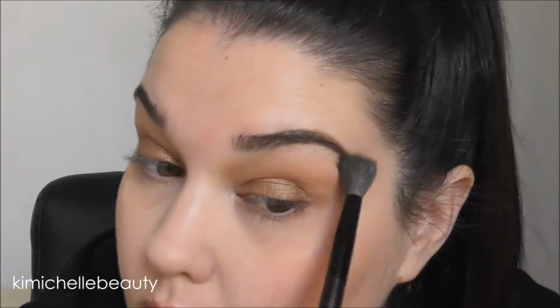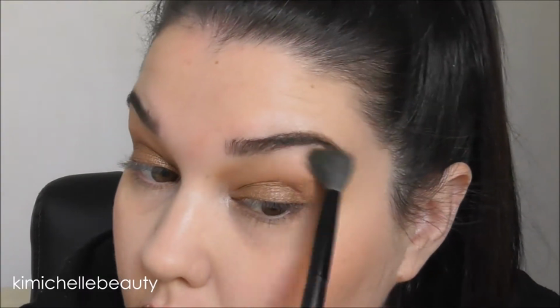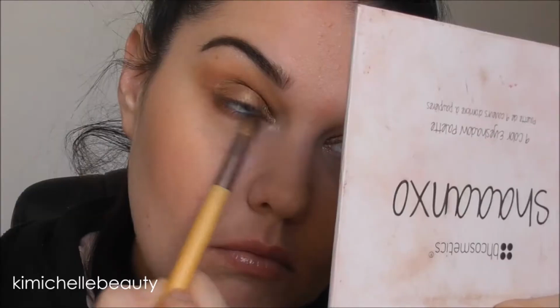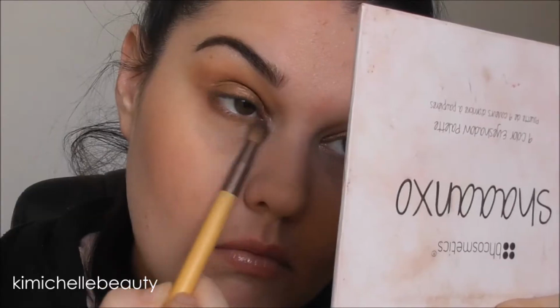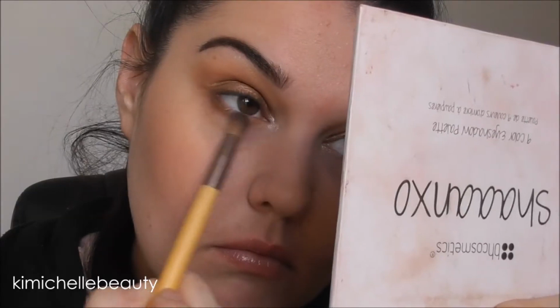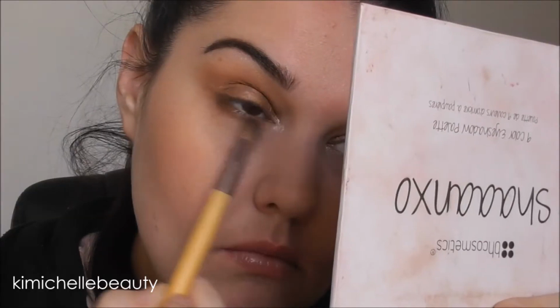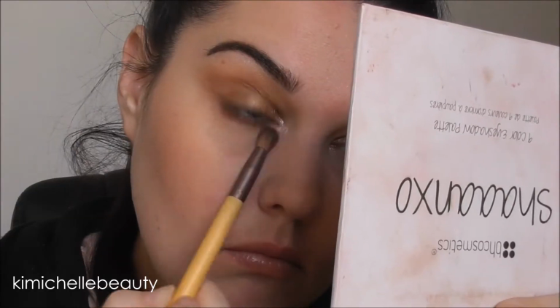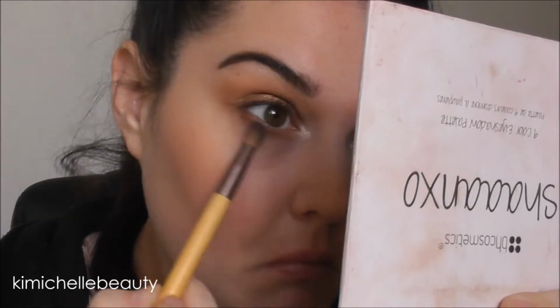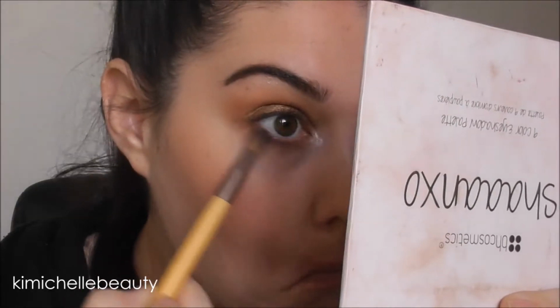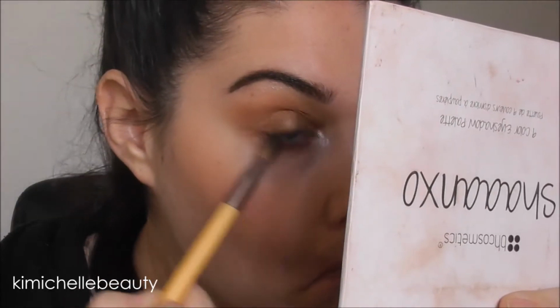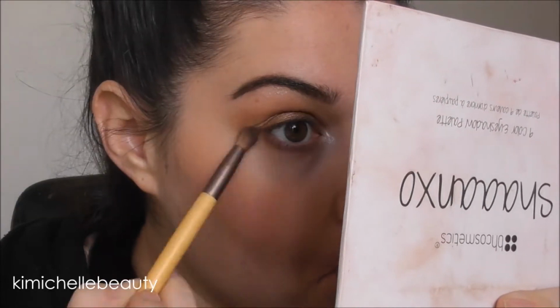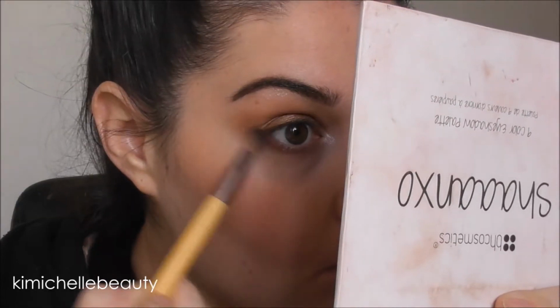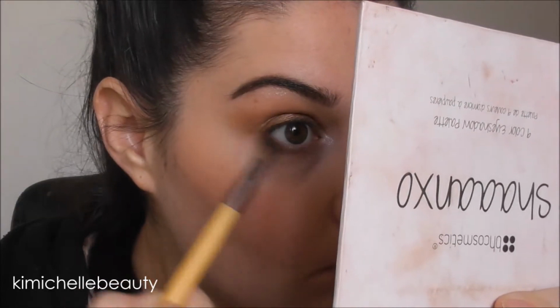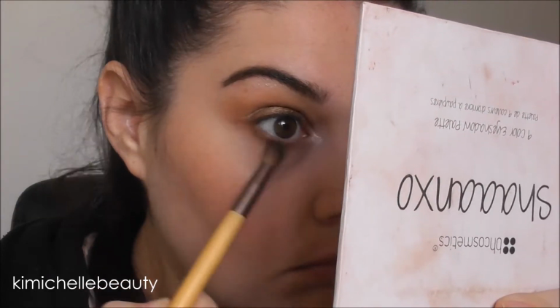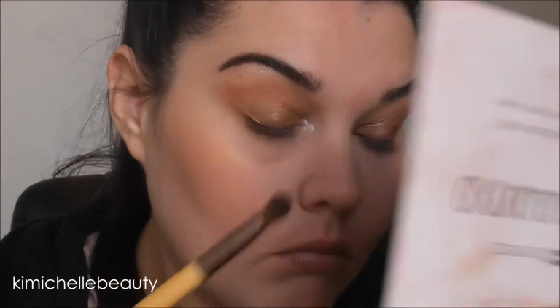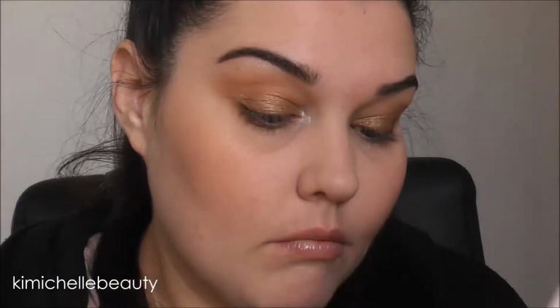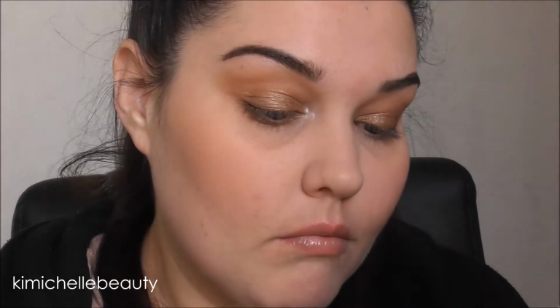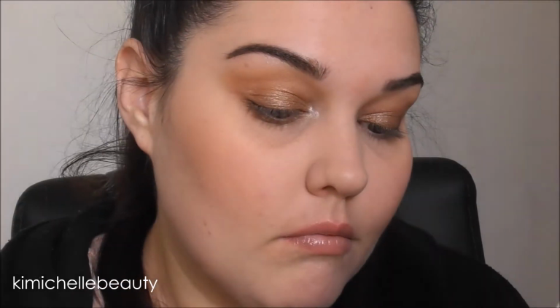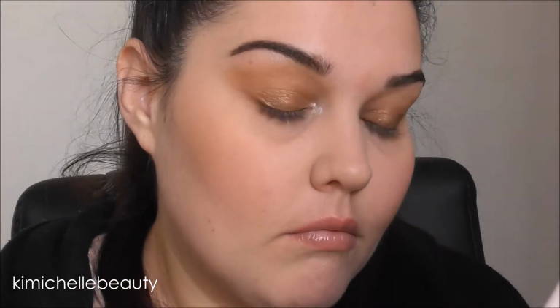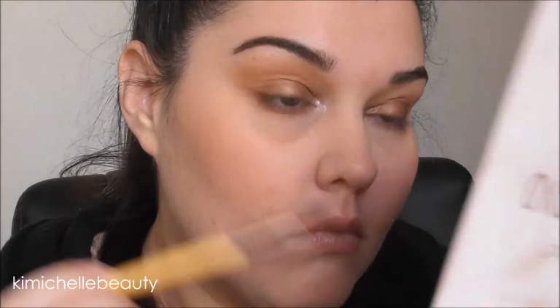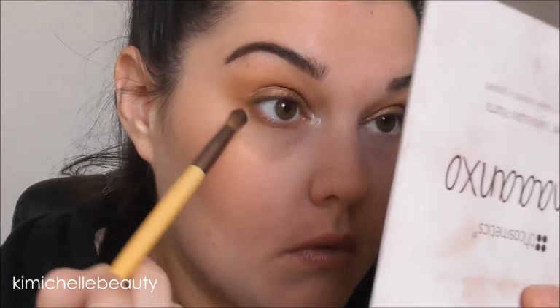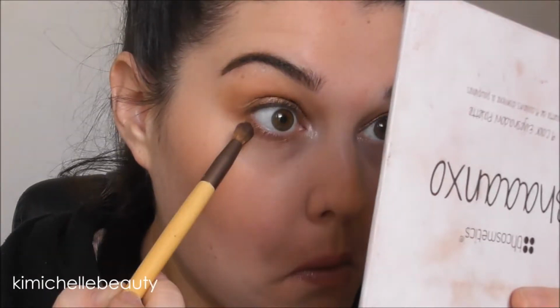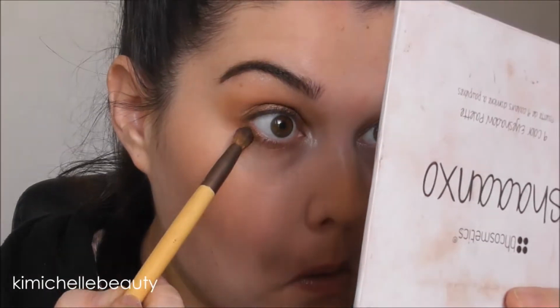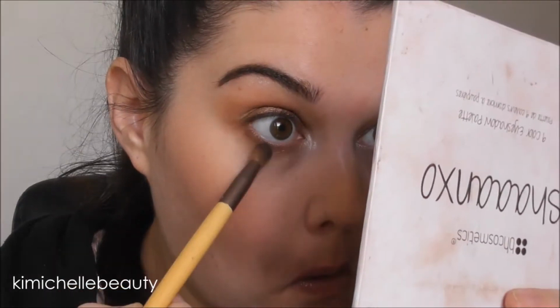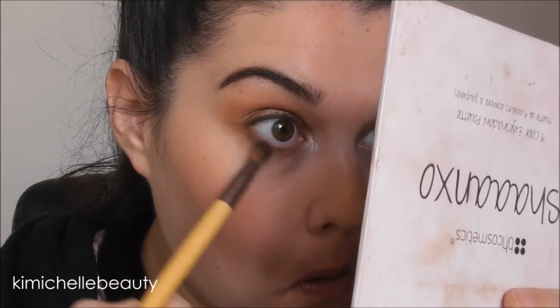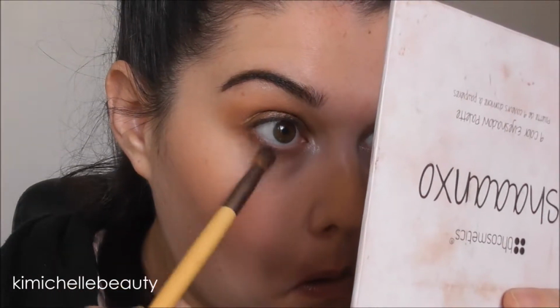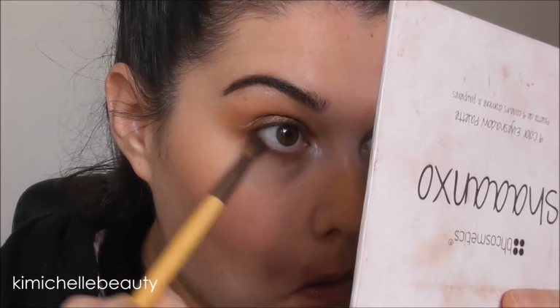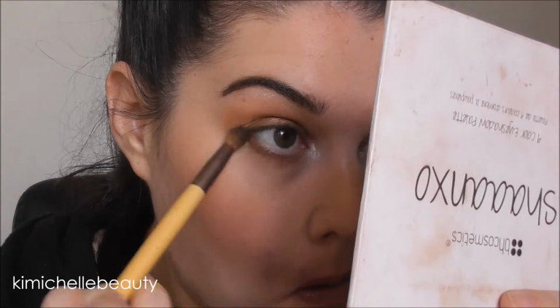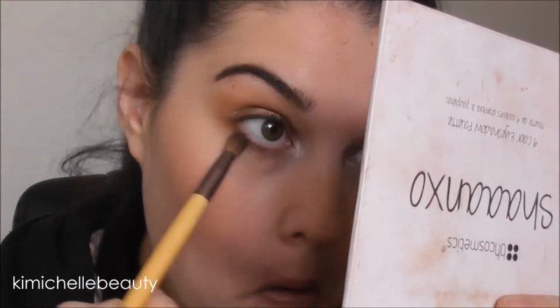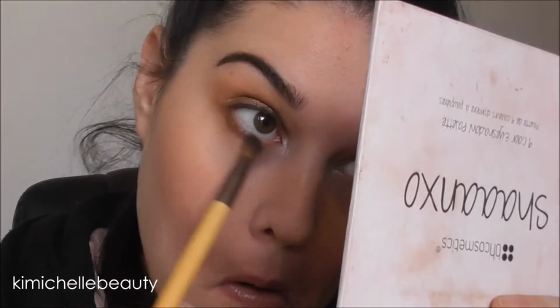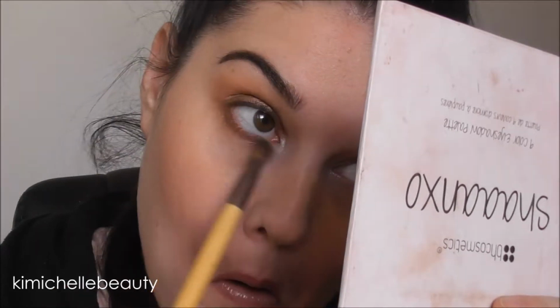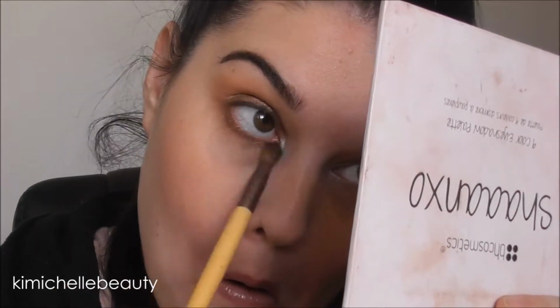Going in with that bronze shade once again and I am just going to buff that on my lower lash line from outer corner to inner corner.